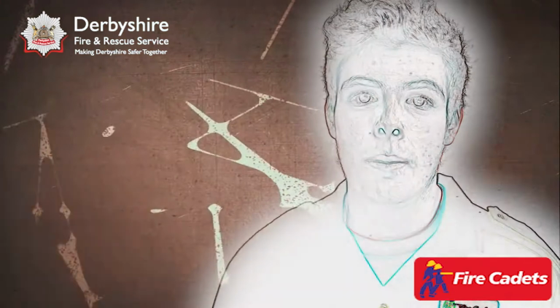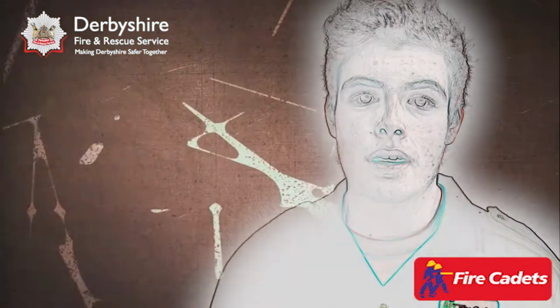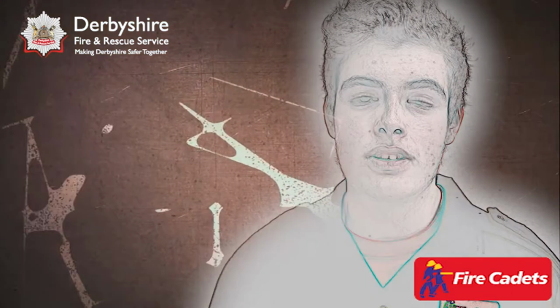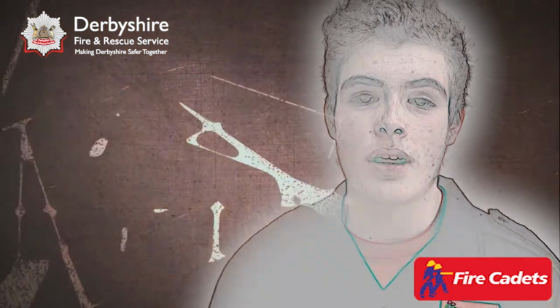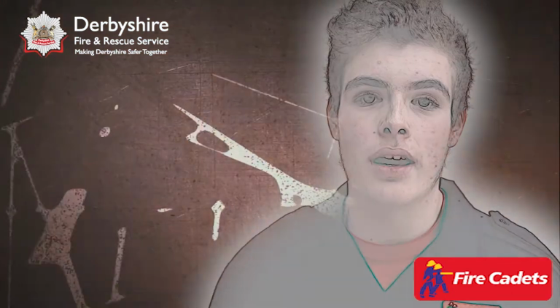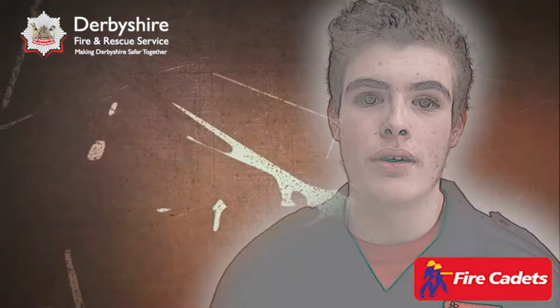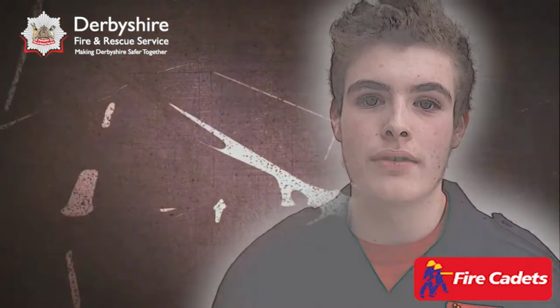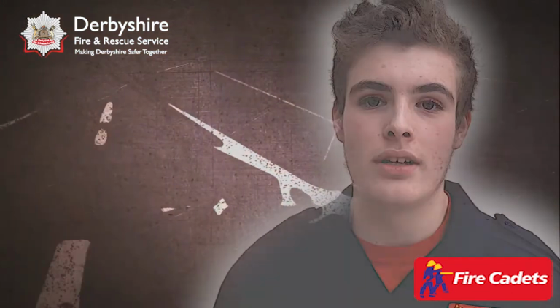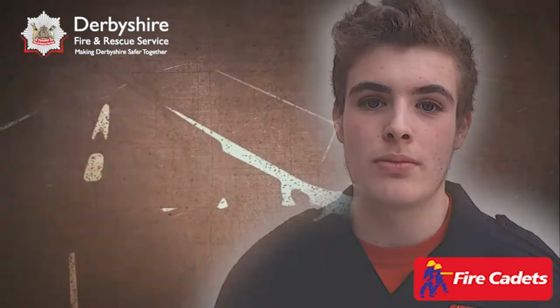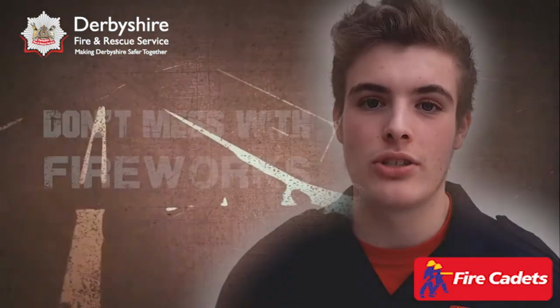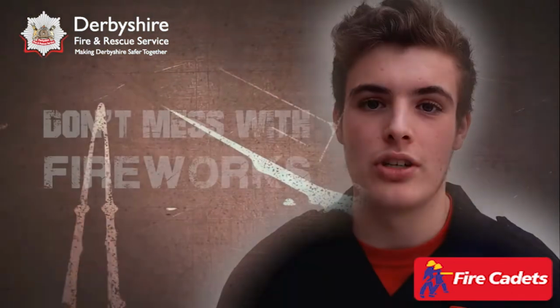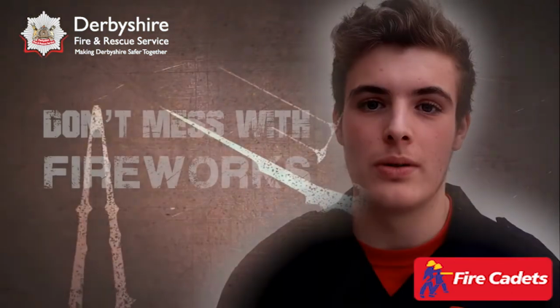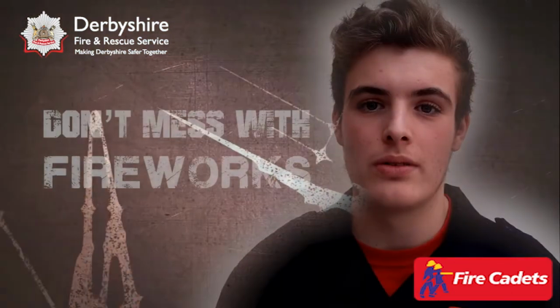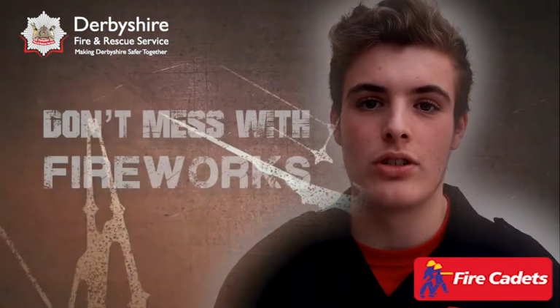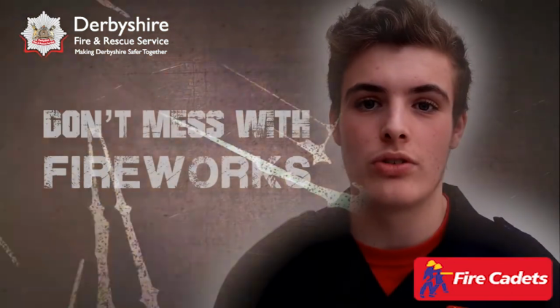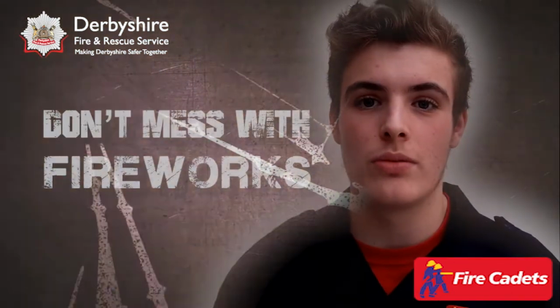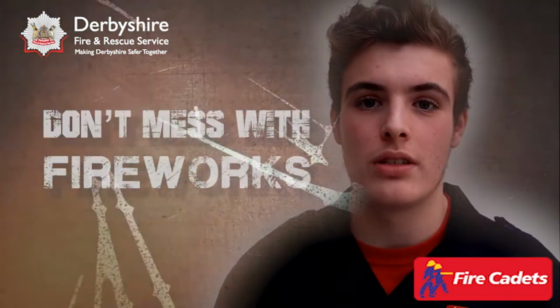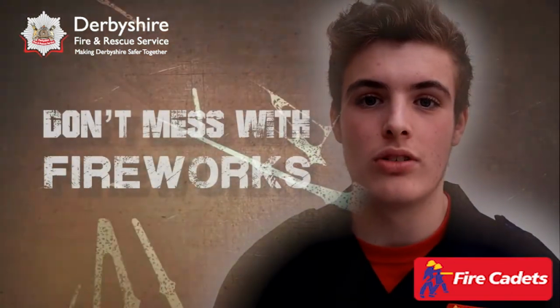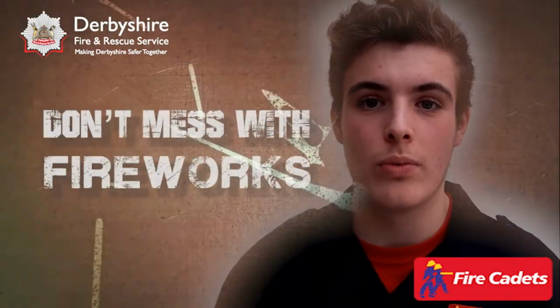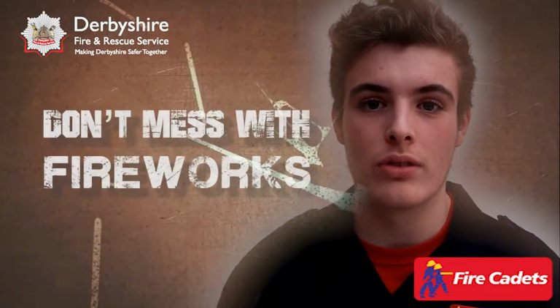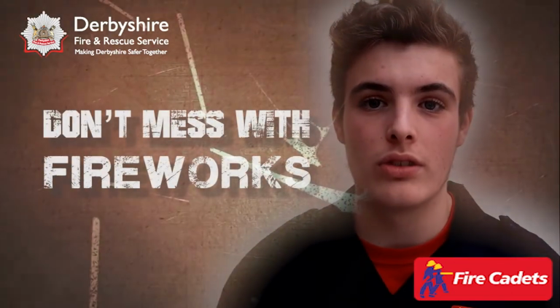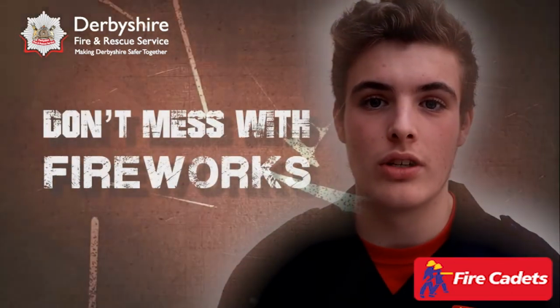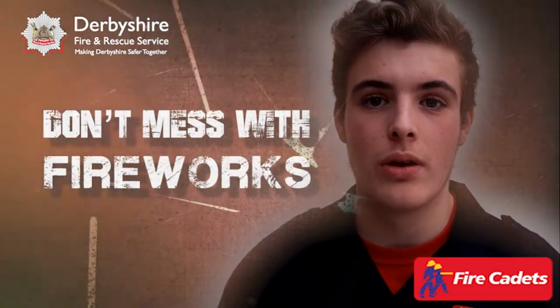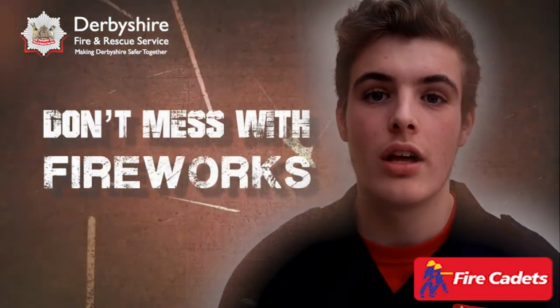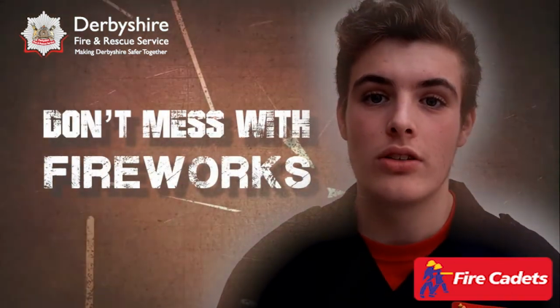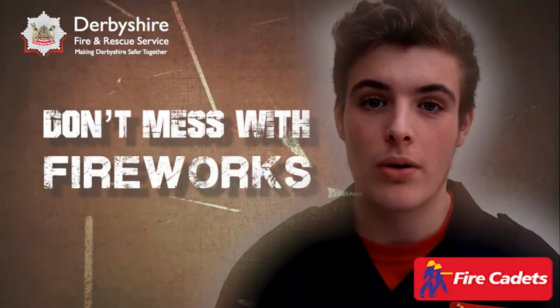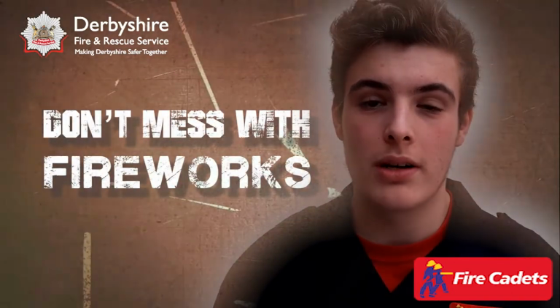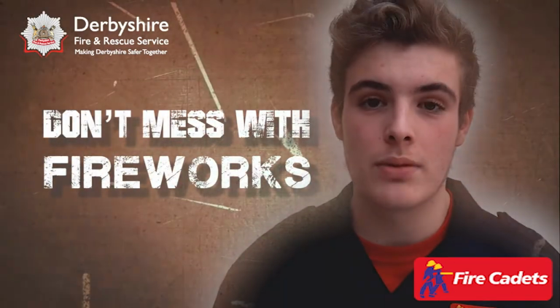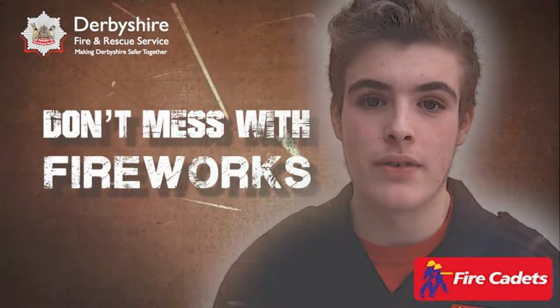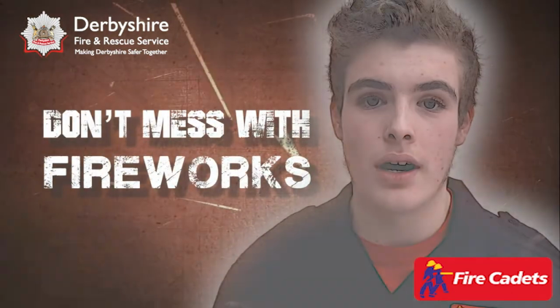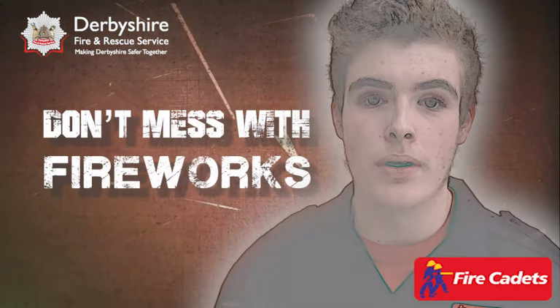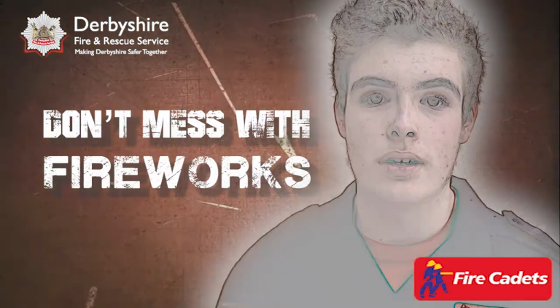Please don't let your friends pressure you into doing something you don't want to do. Don't mess with fireworks.